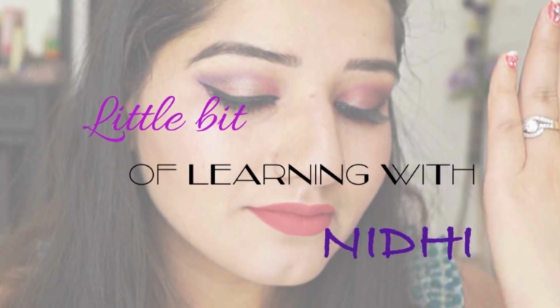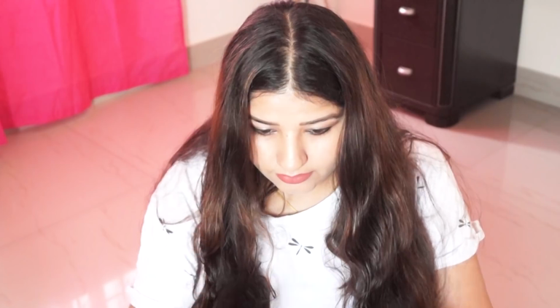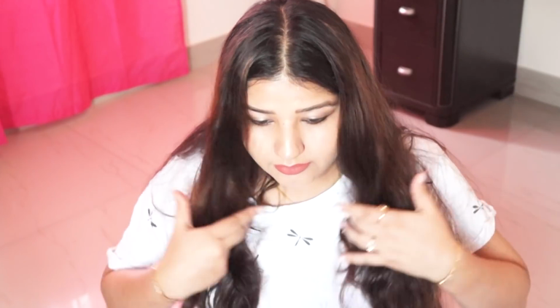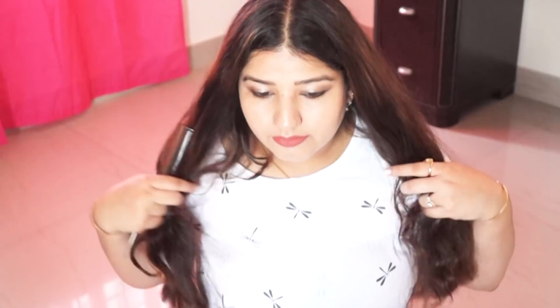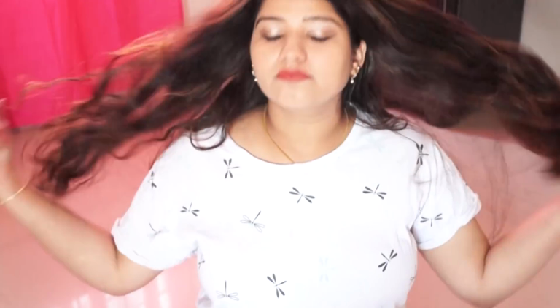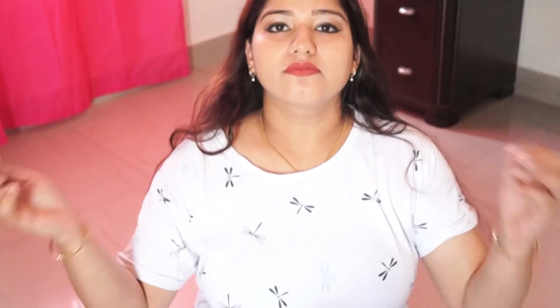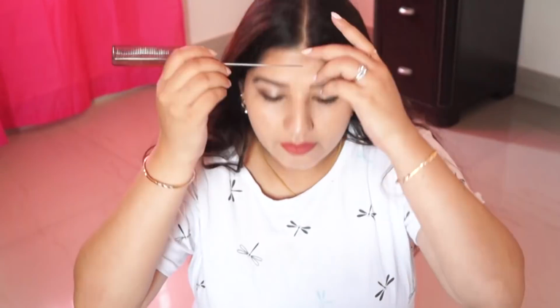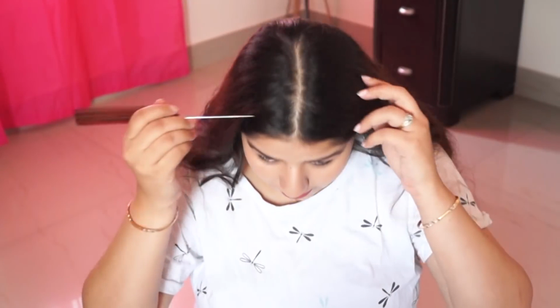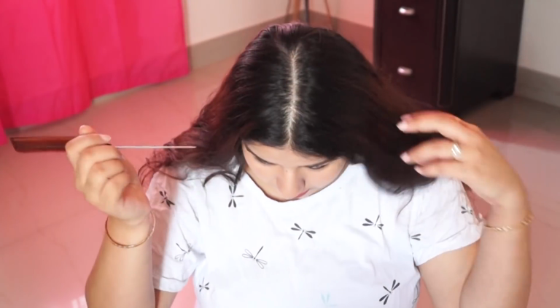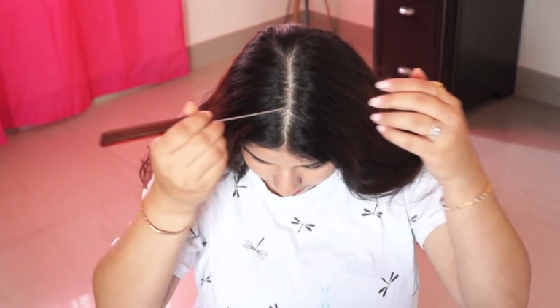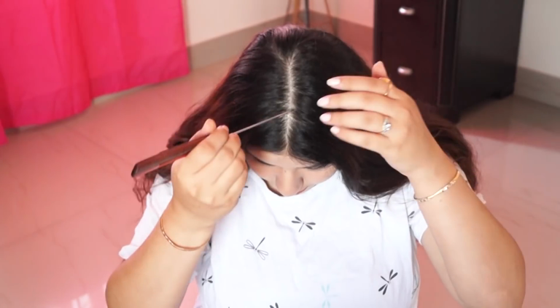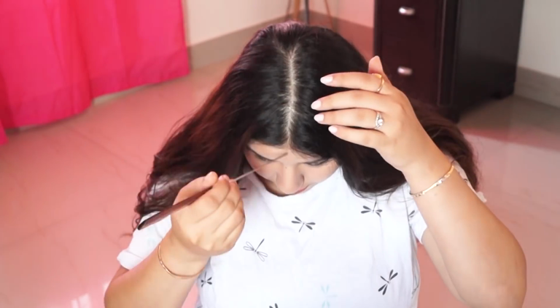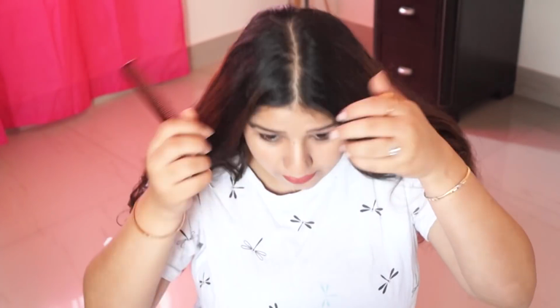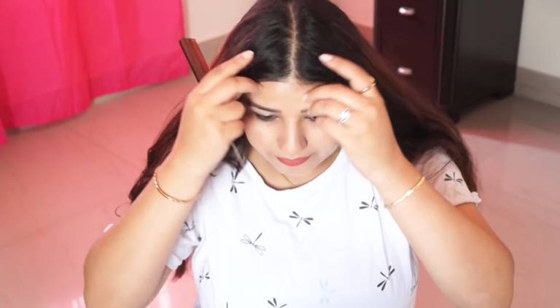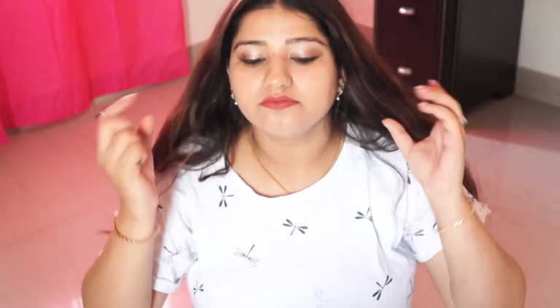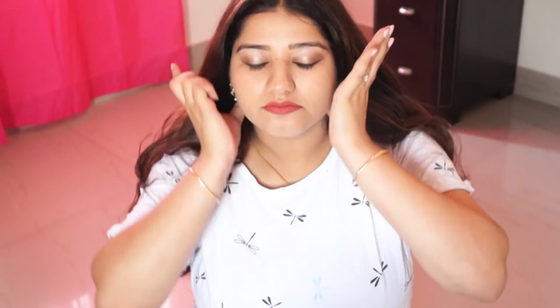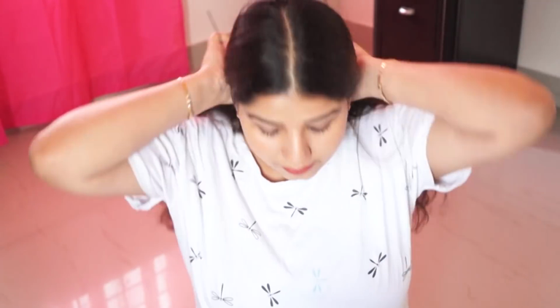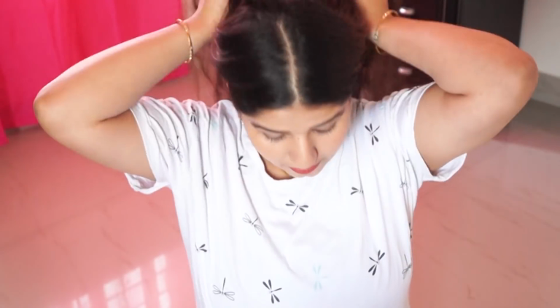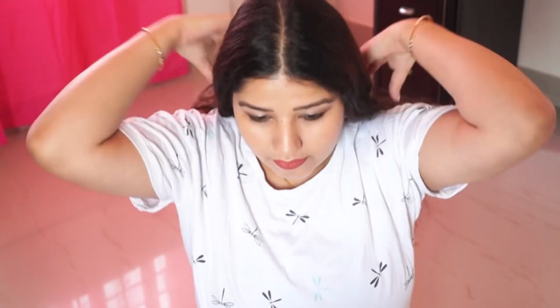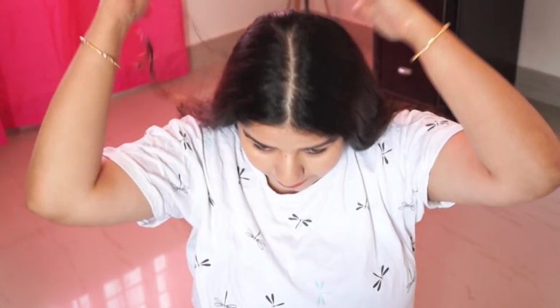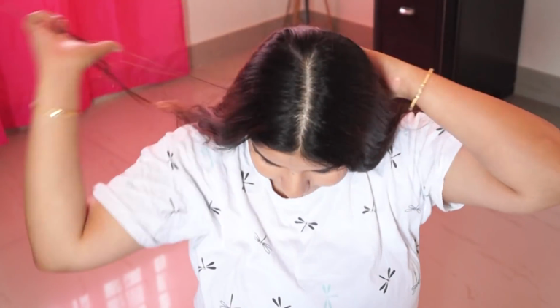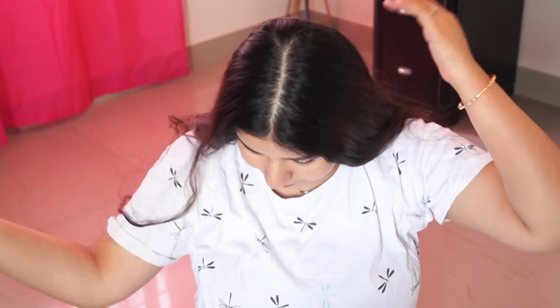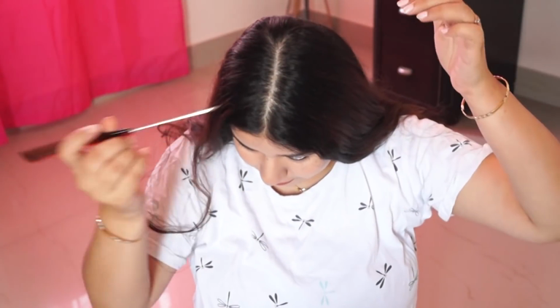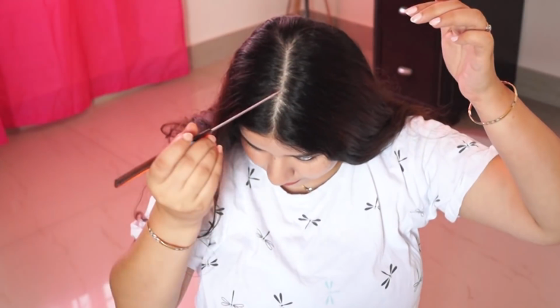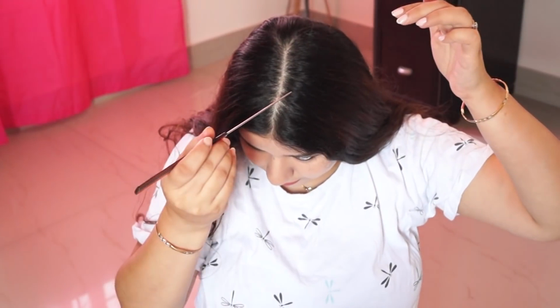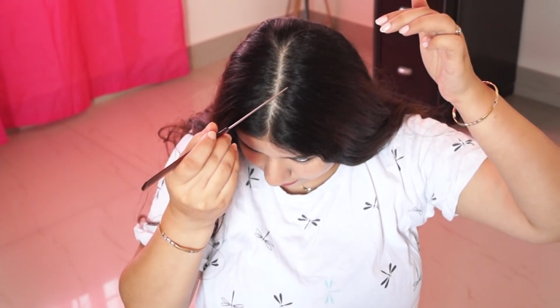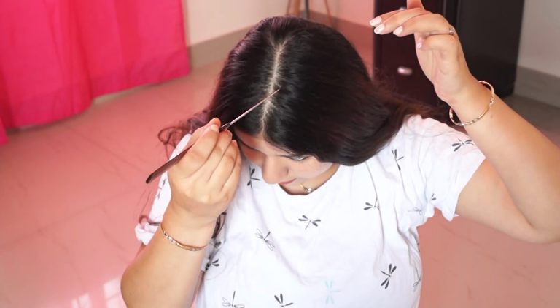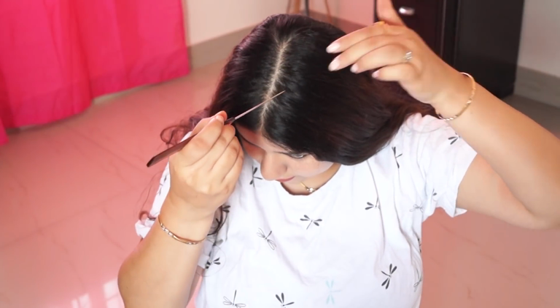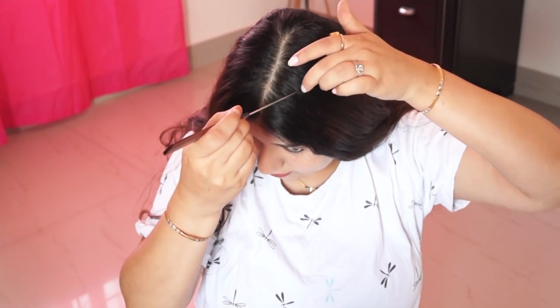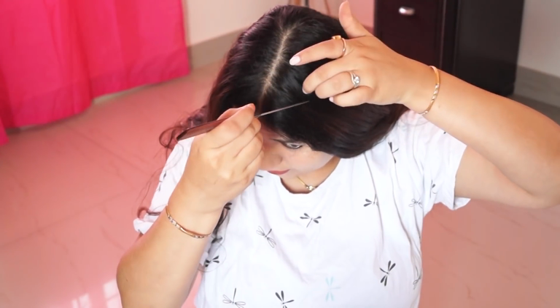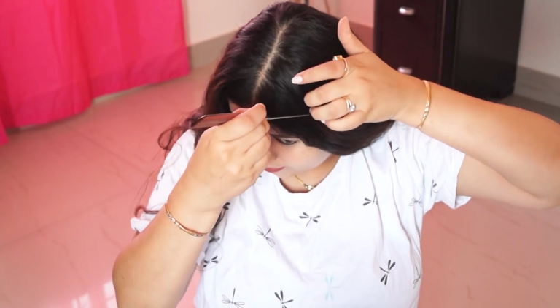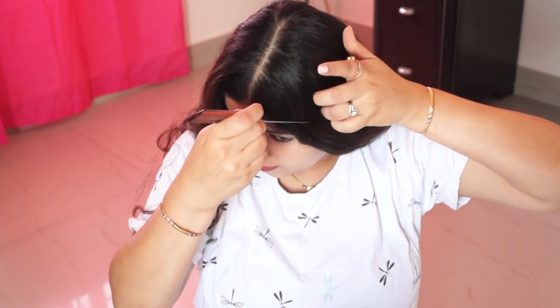Hello everyone, welcome to my channel. In today's video, we will see how to make 4 quick and easy puff hairstyles.